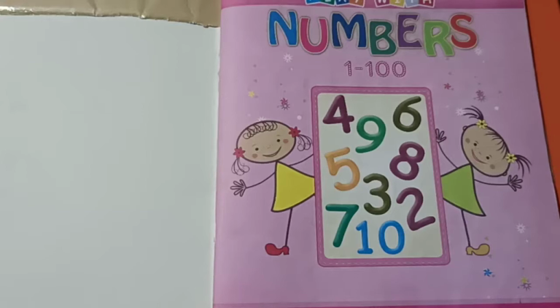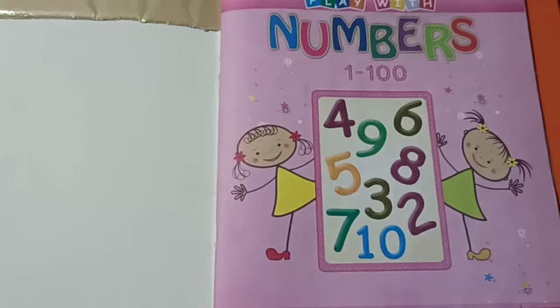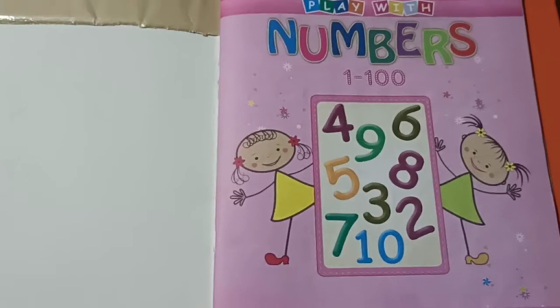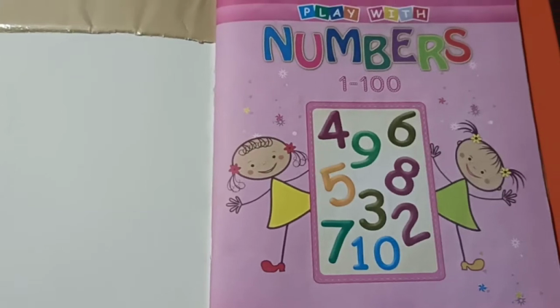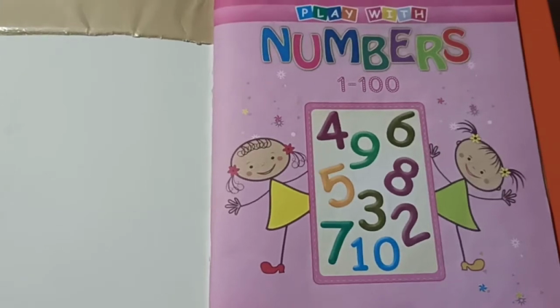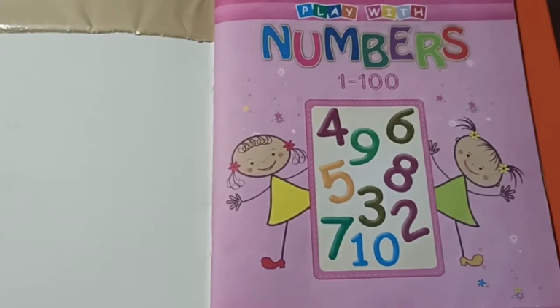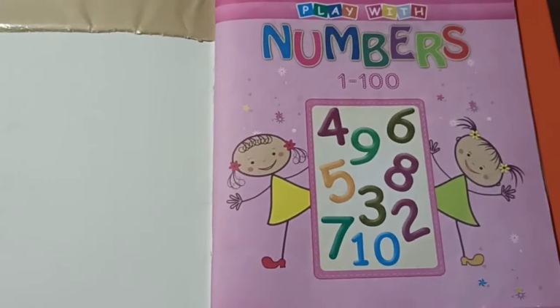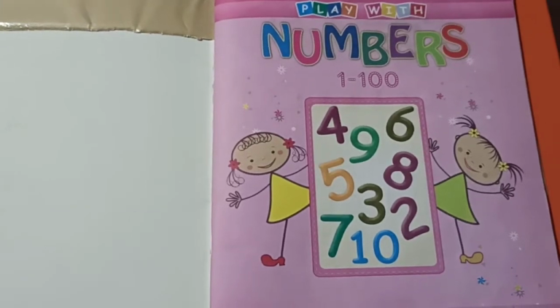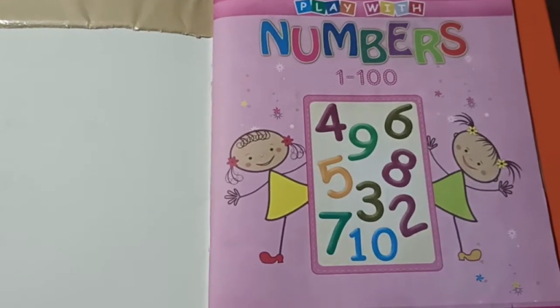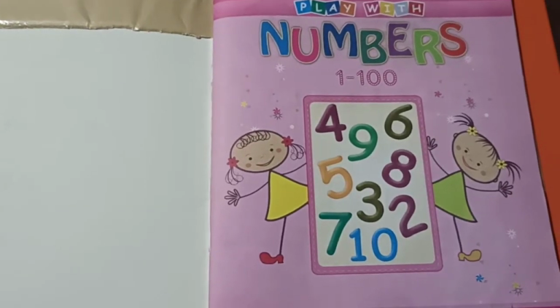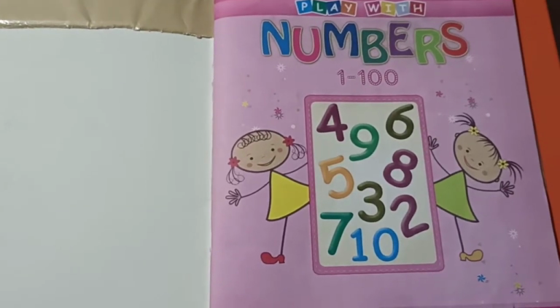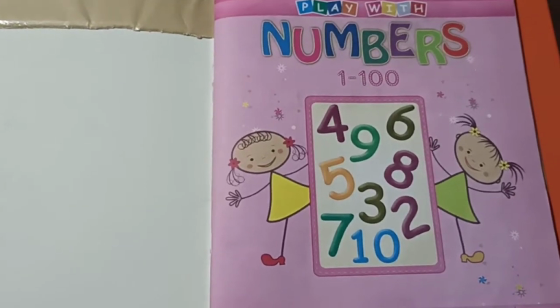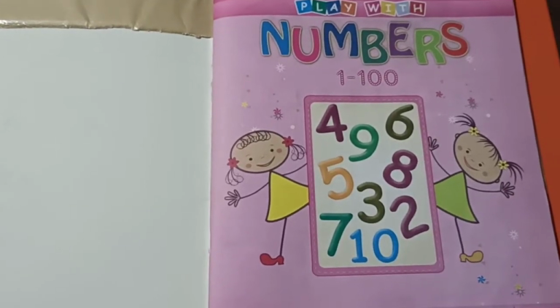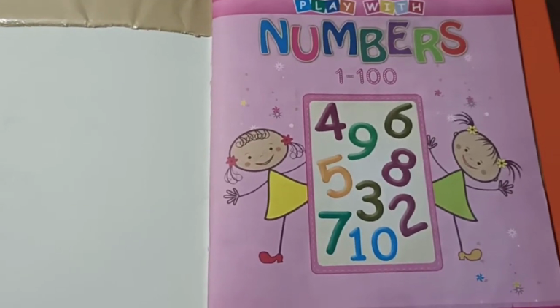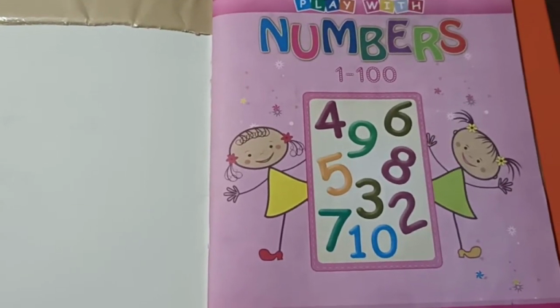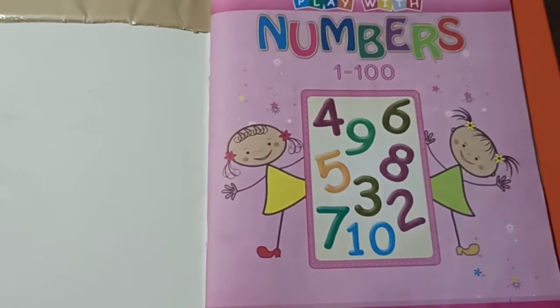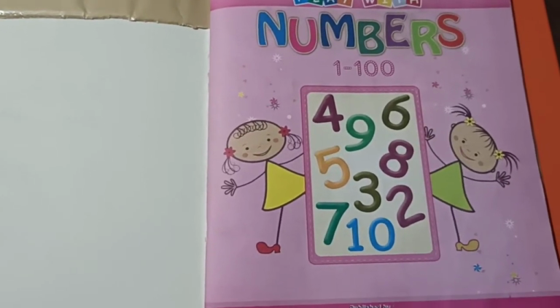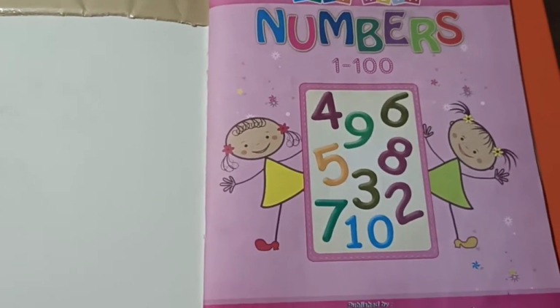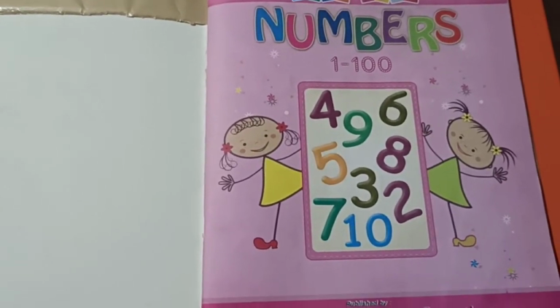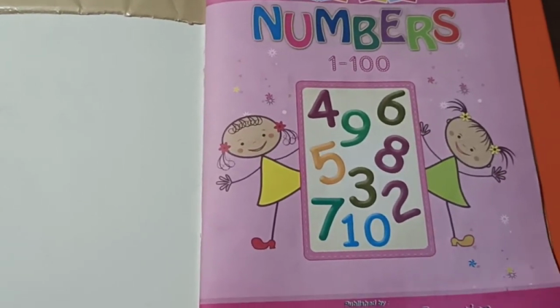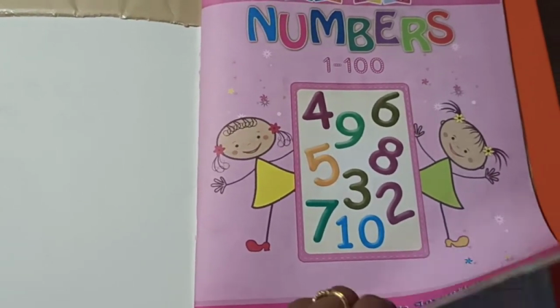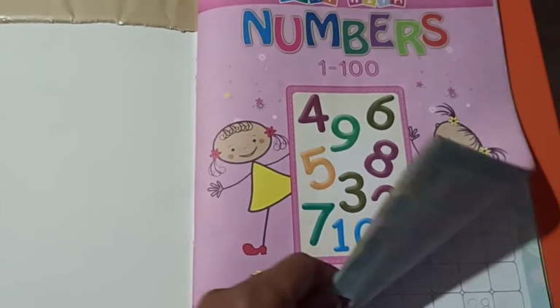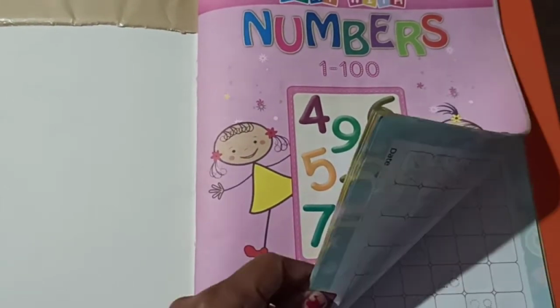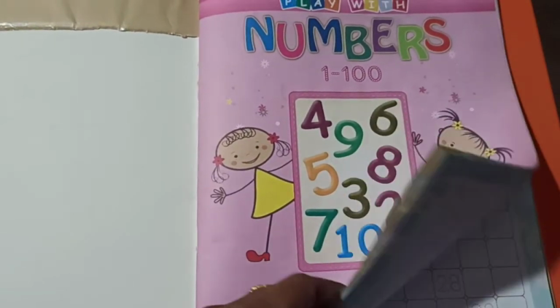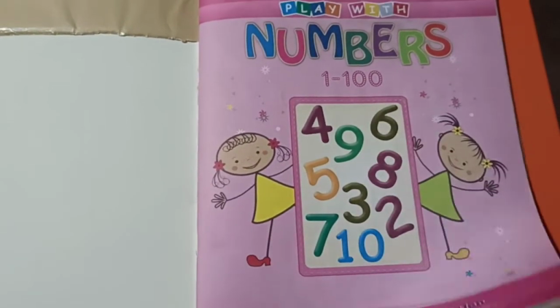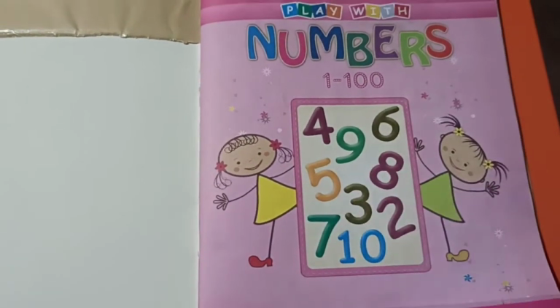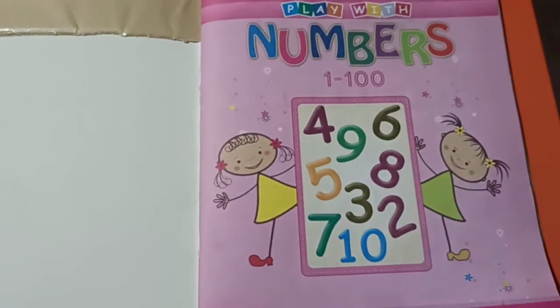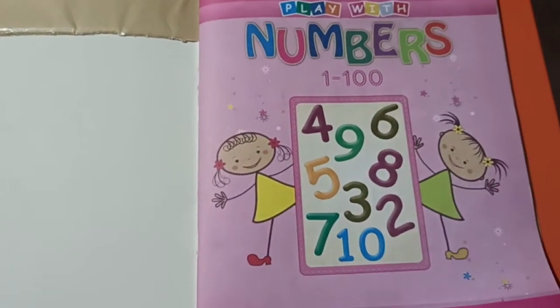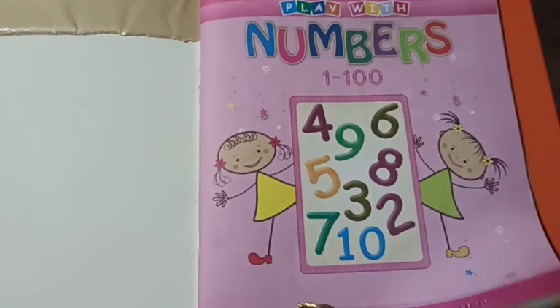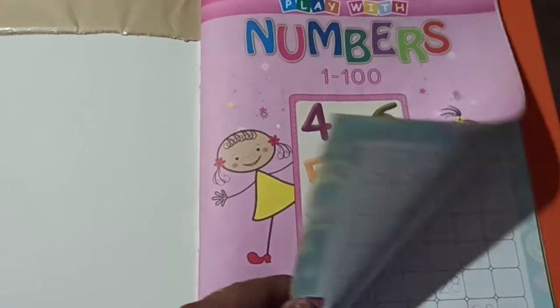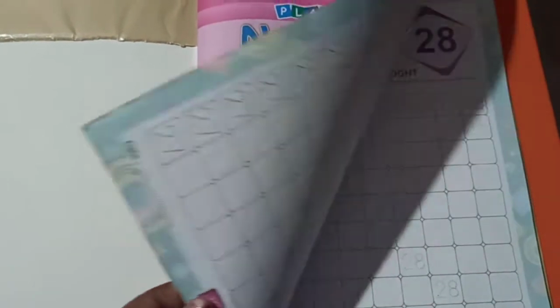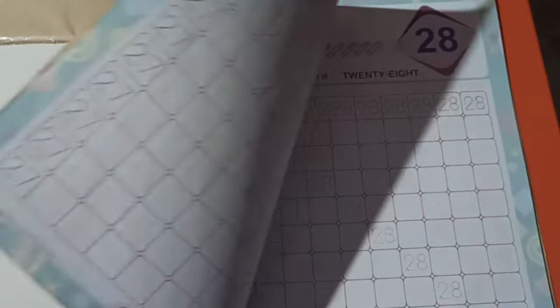Good morning parents. Good morning children. This is your number book. Play with numbers.